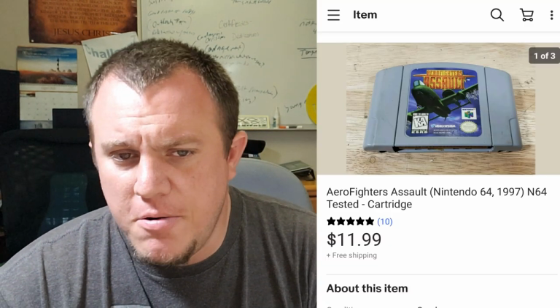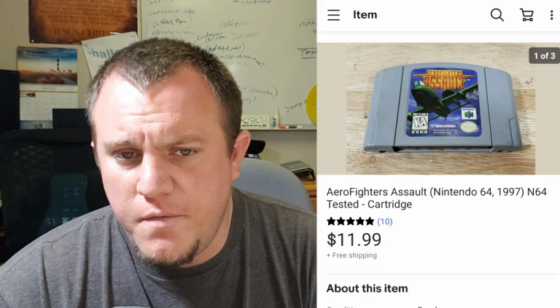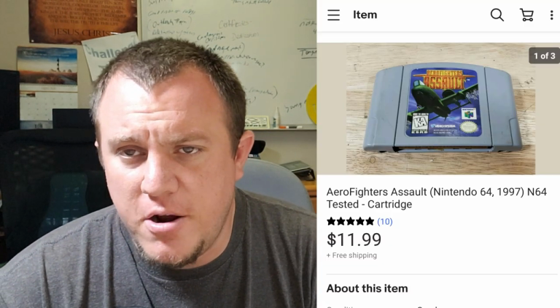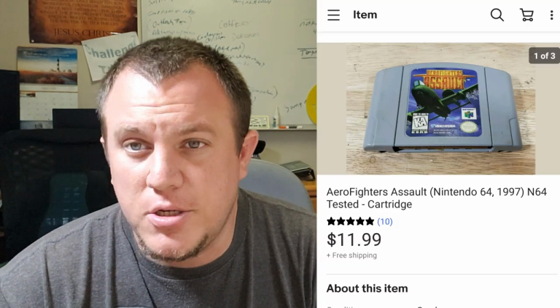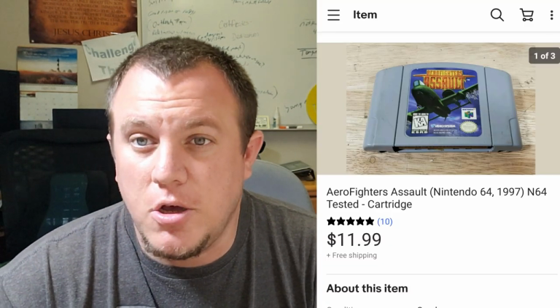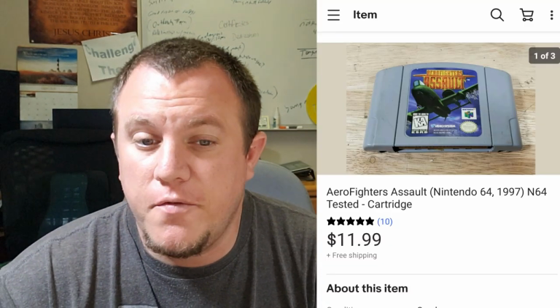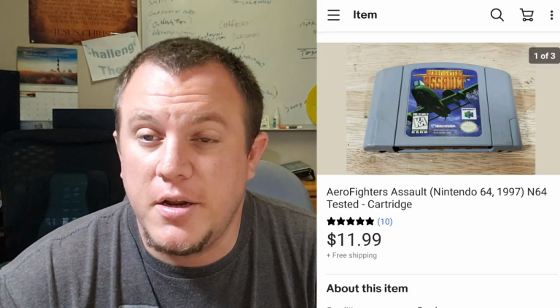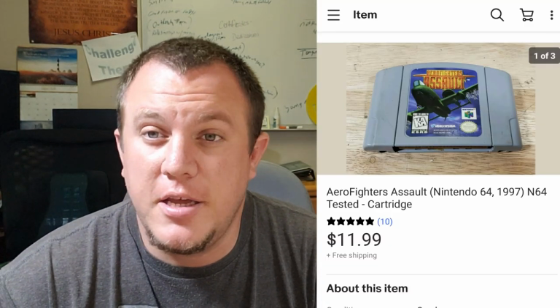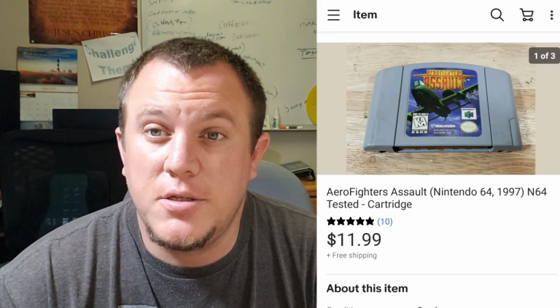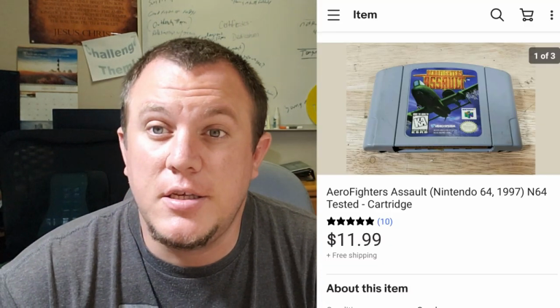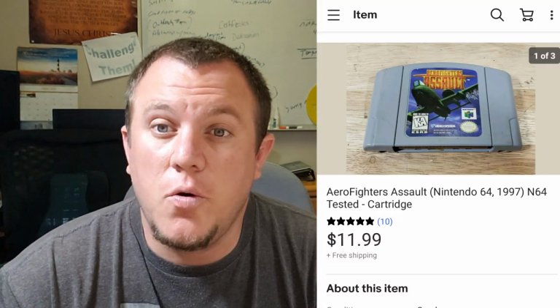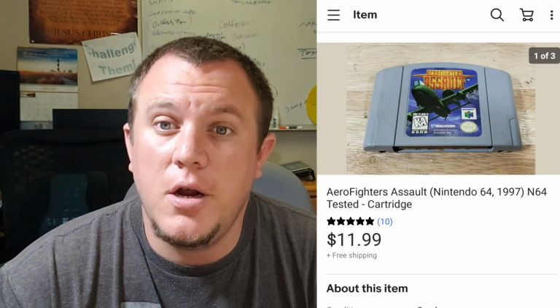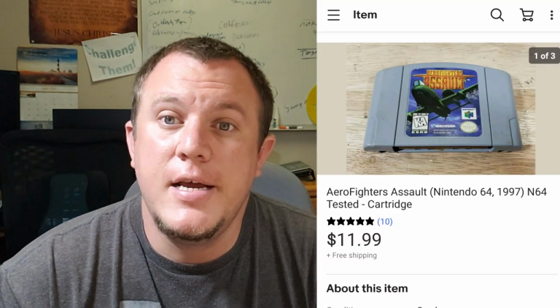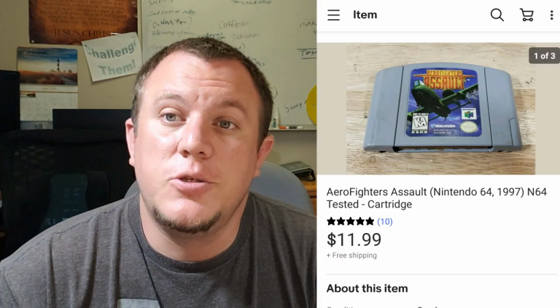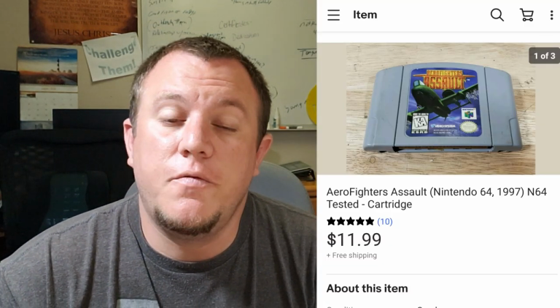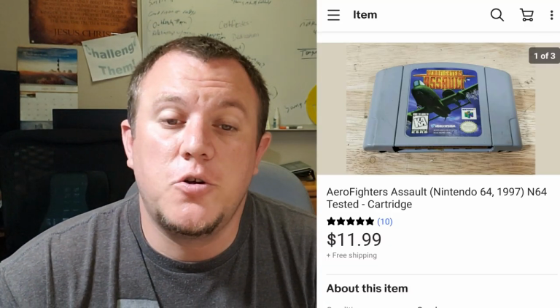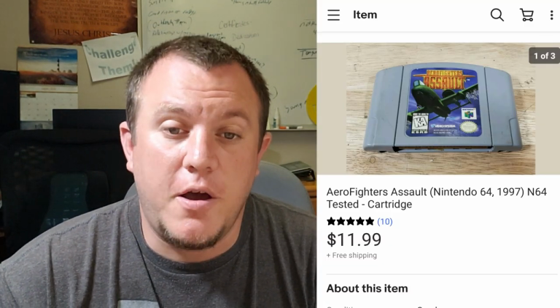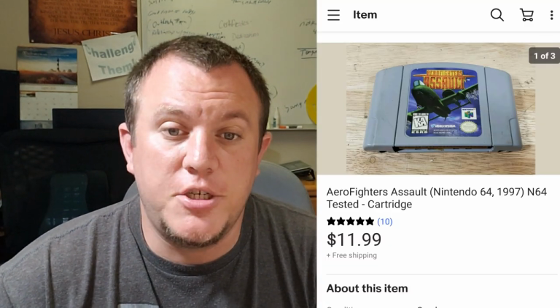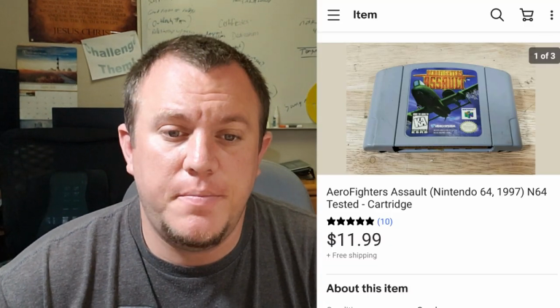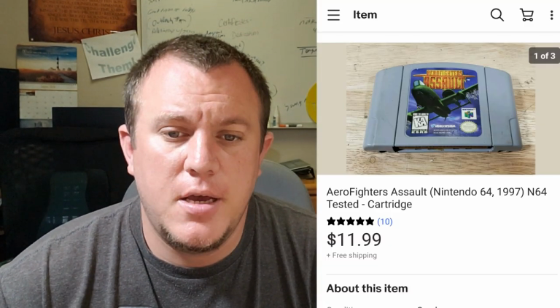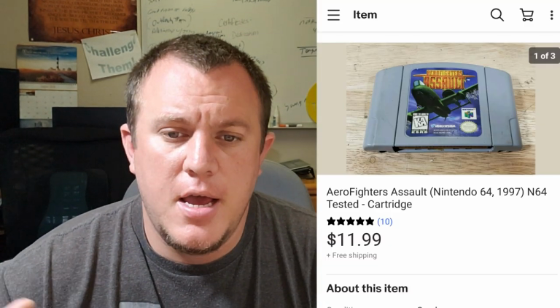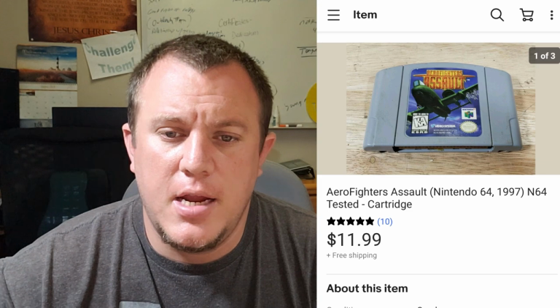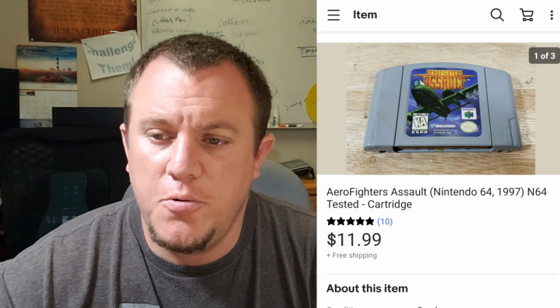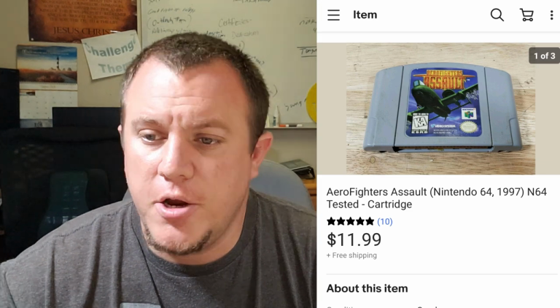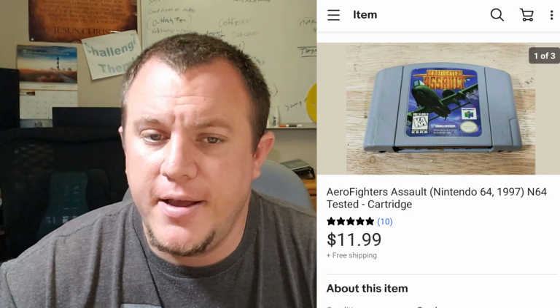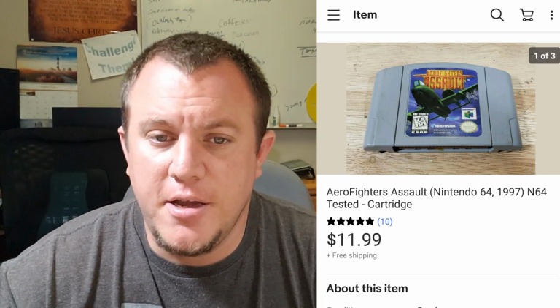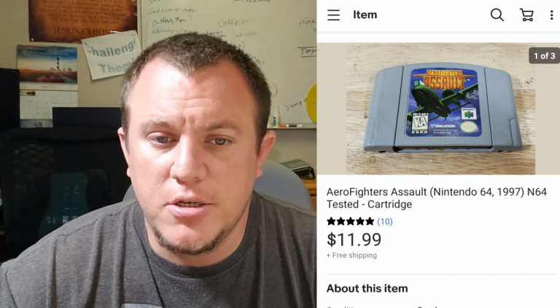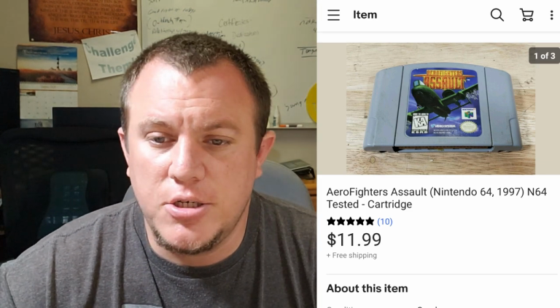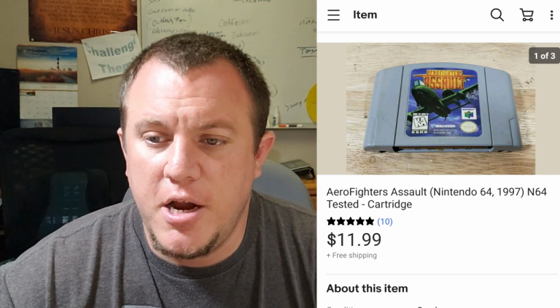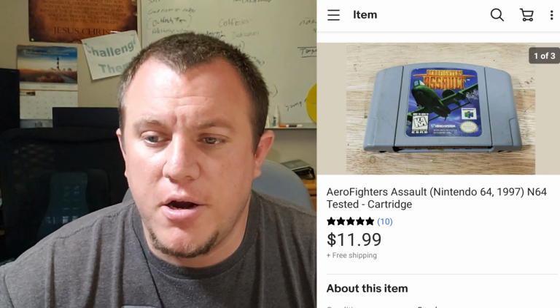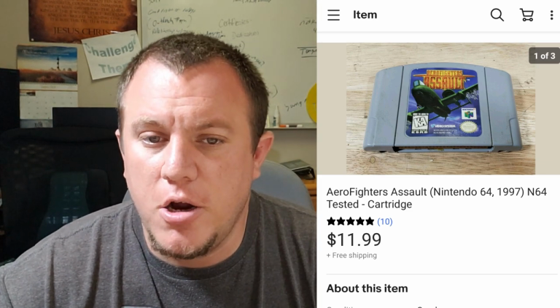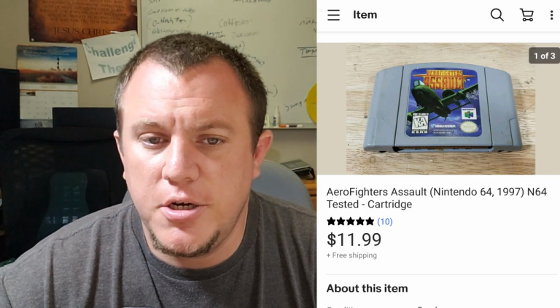Aero Fighters Assault for Nintendo 64 — sold for $12 shipped. Nothing really crazy there, just a generic cartridge.